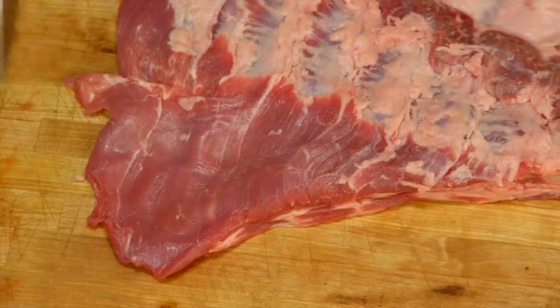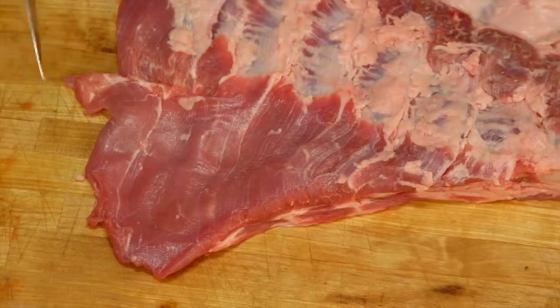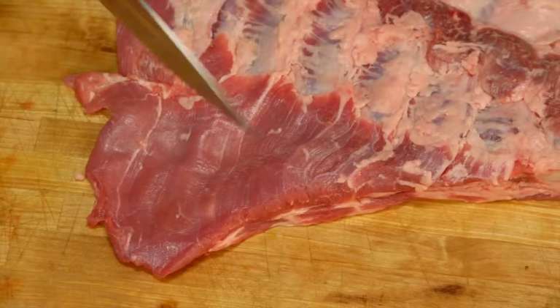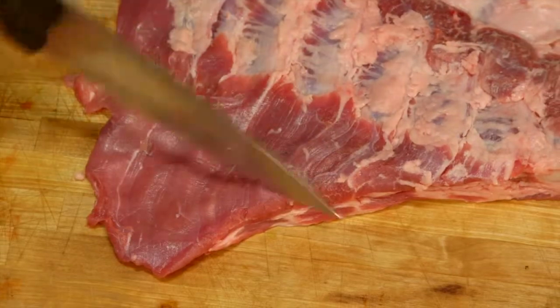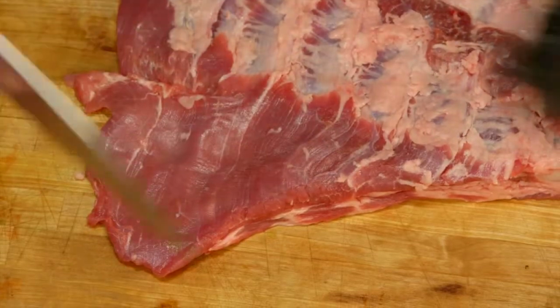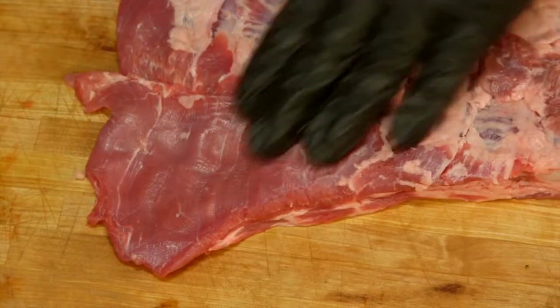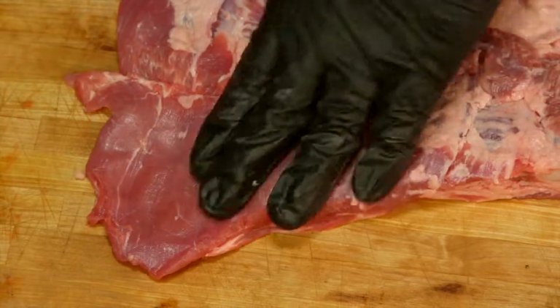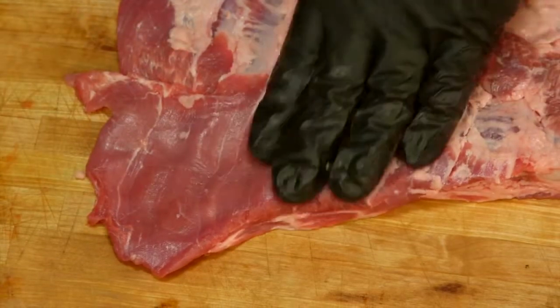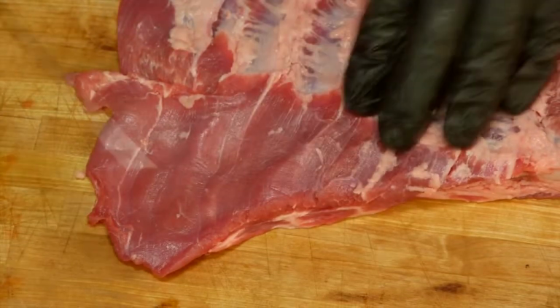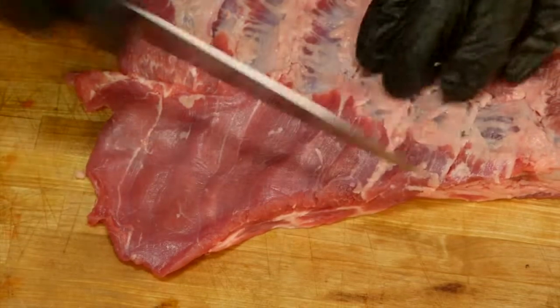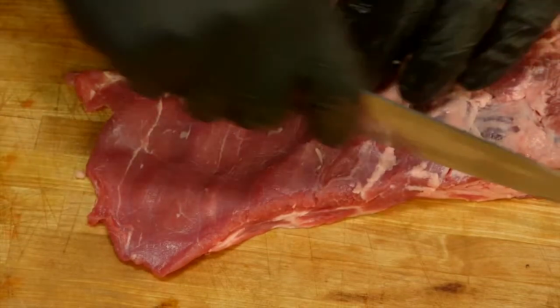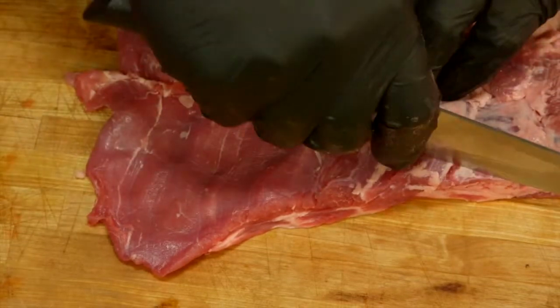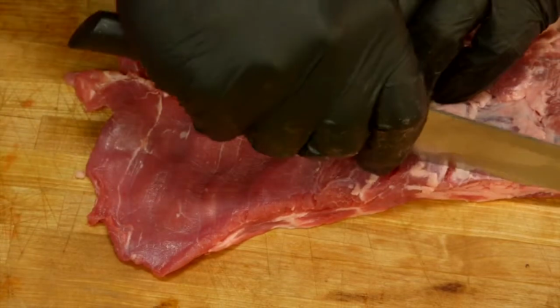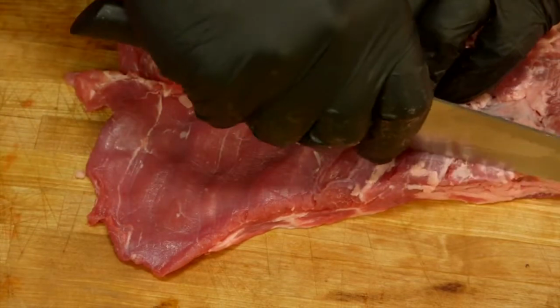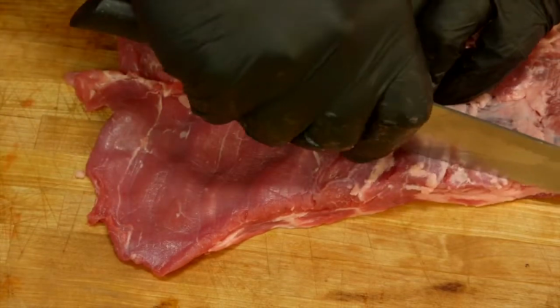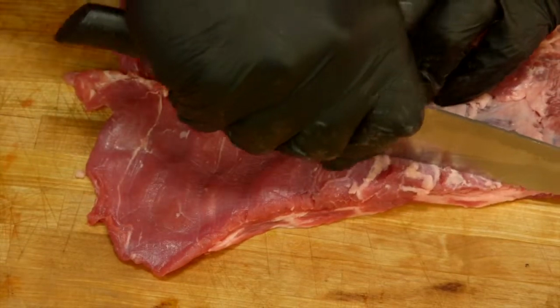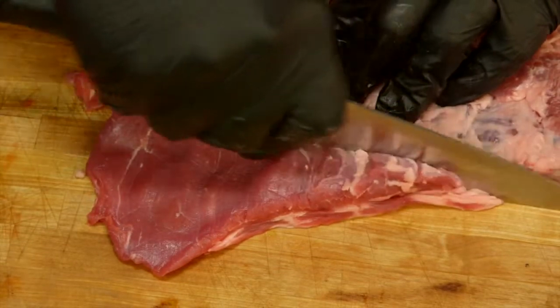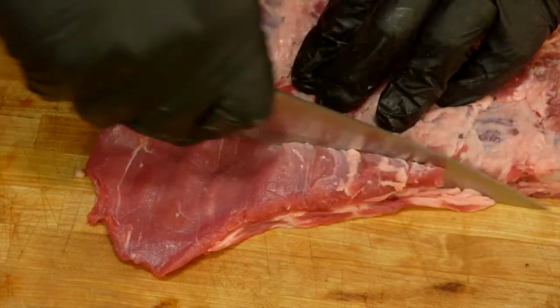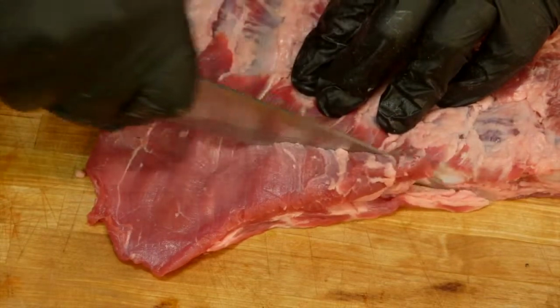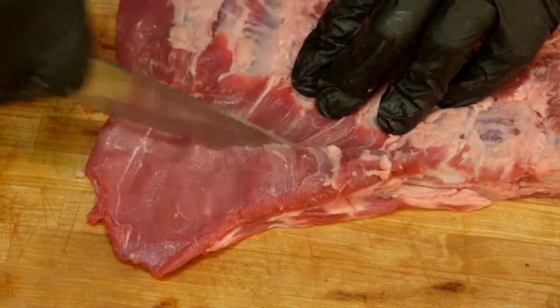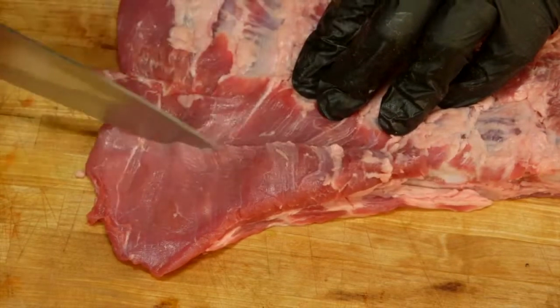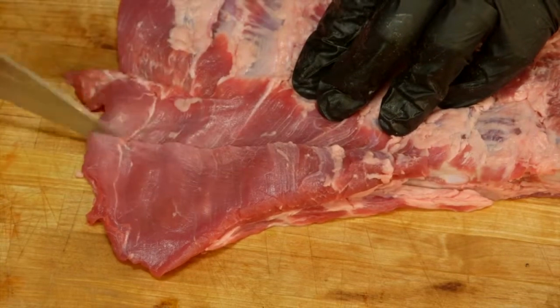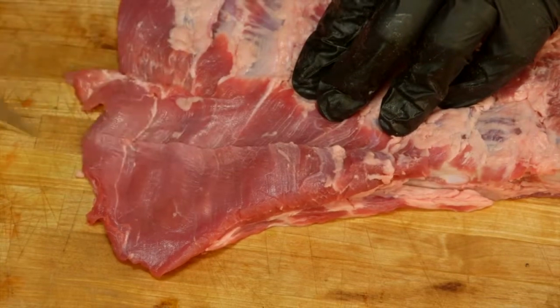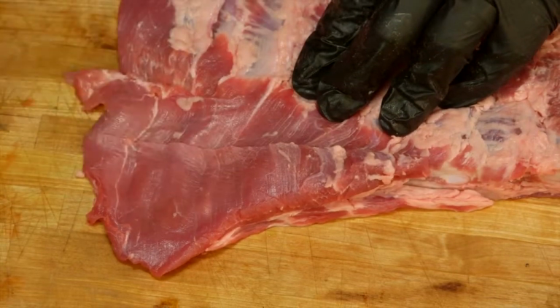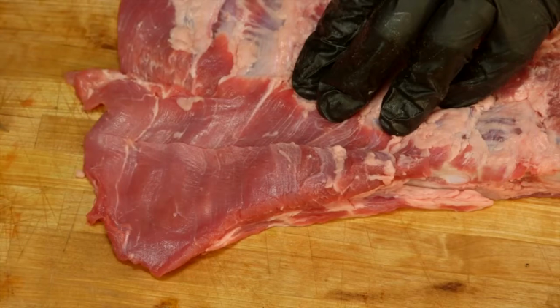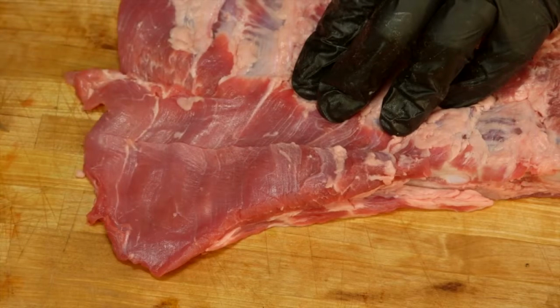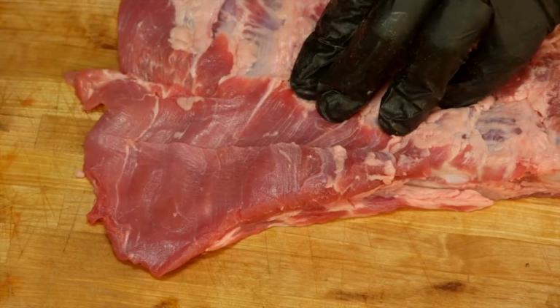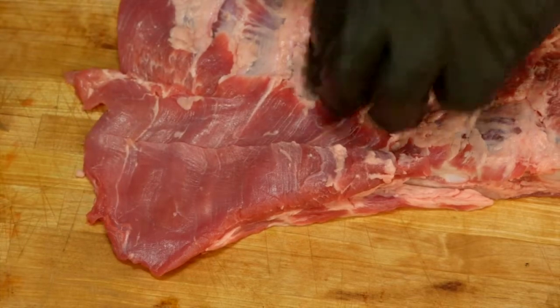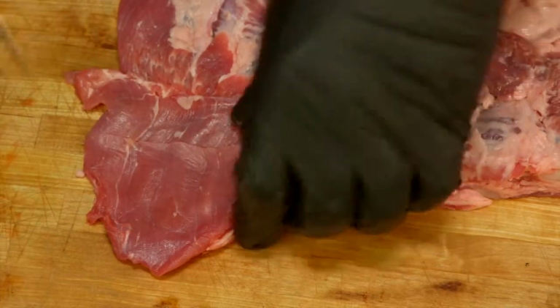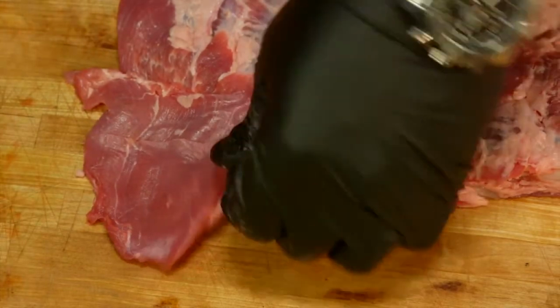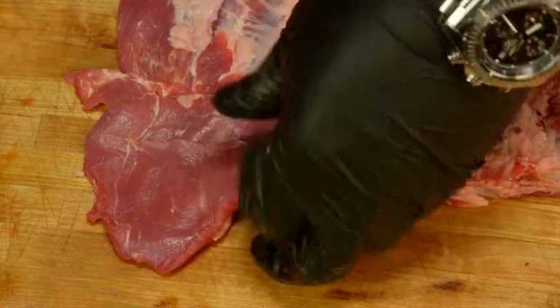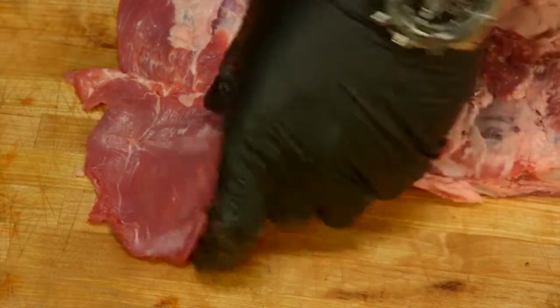This big flap right here, we're just gonna kind of get rid of it just to make it look a little prettier. Just one single cut like that.